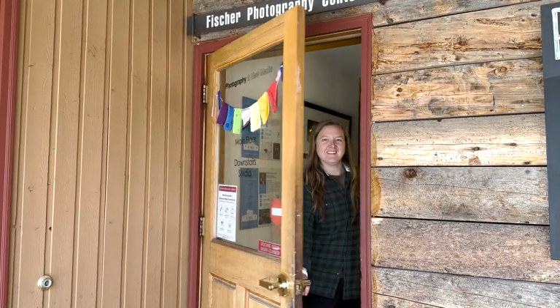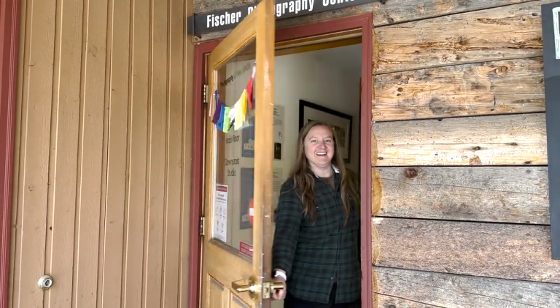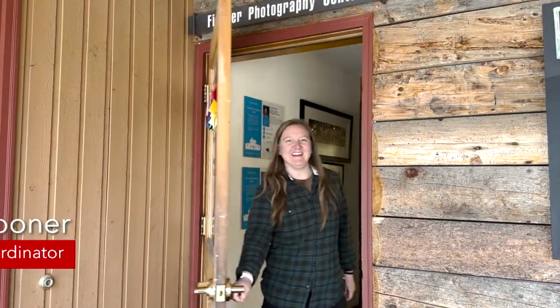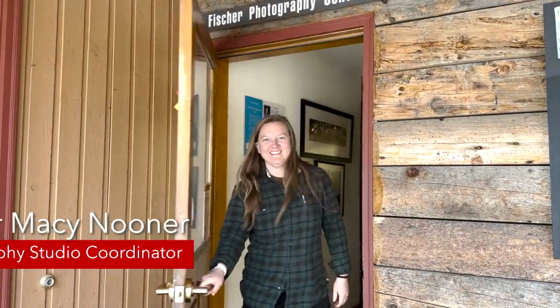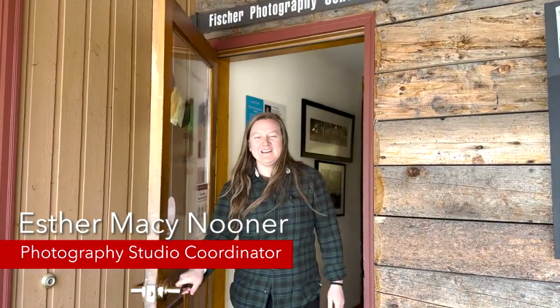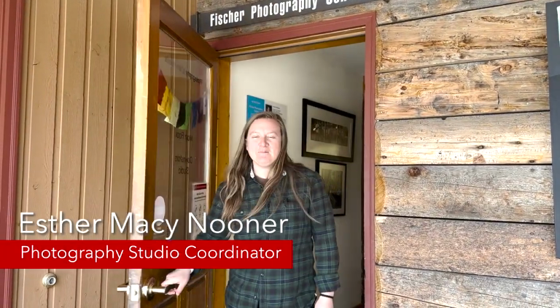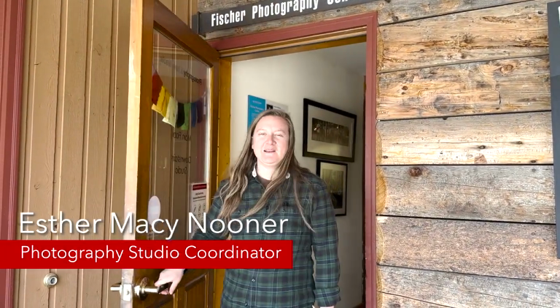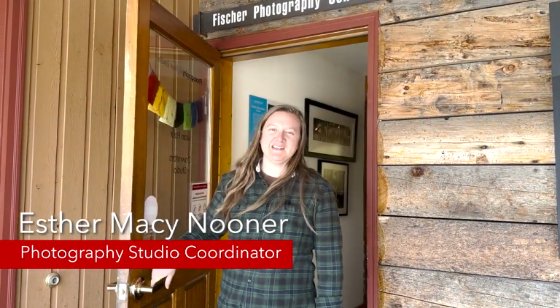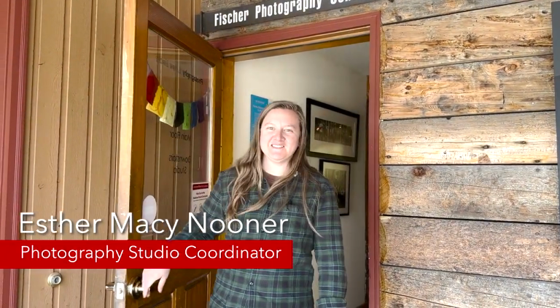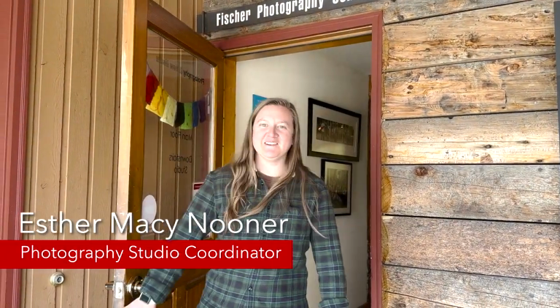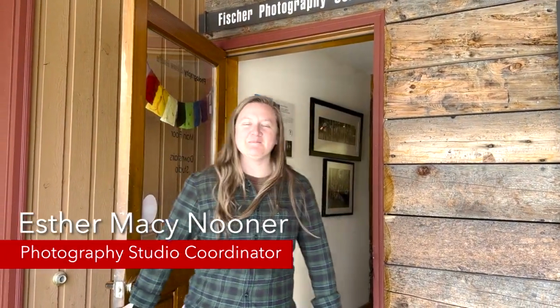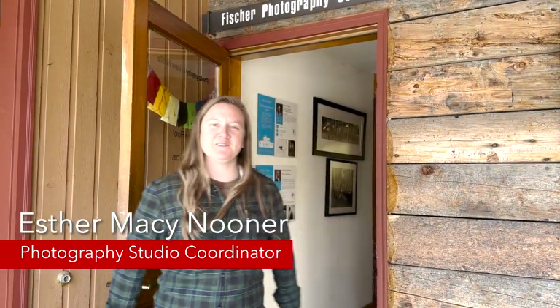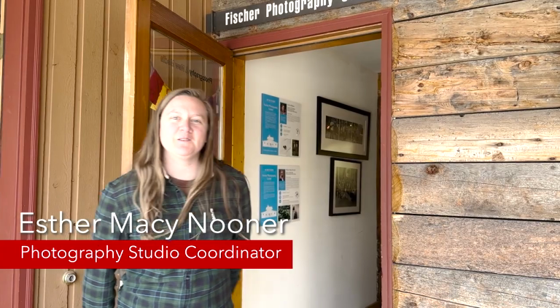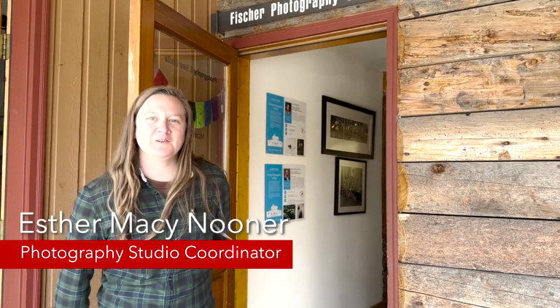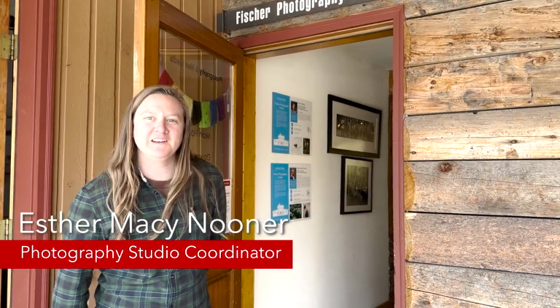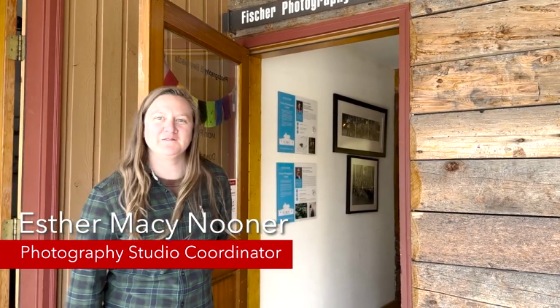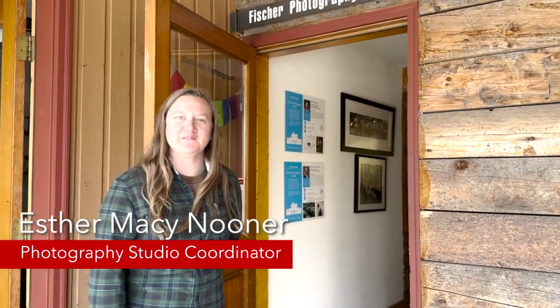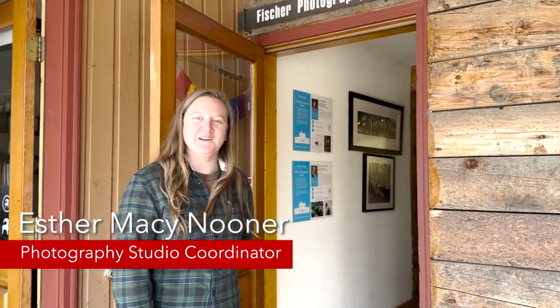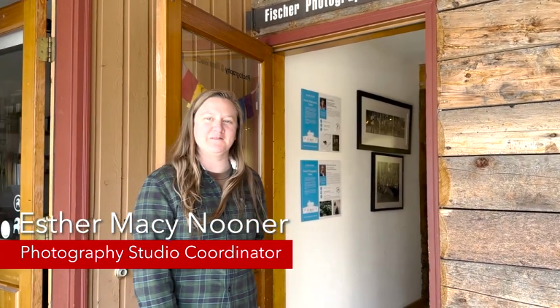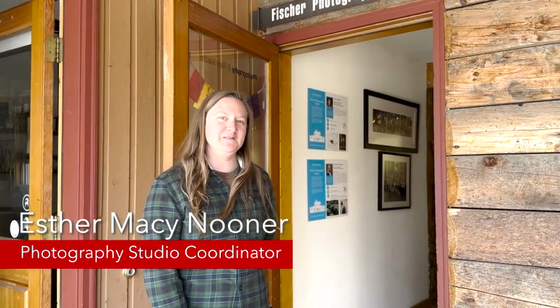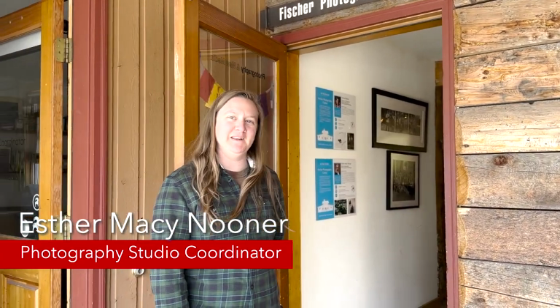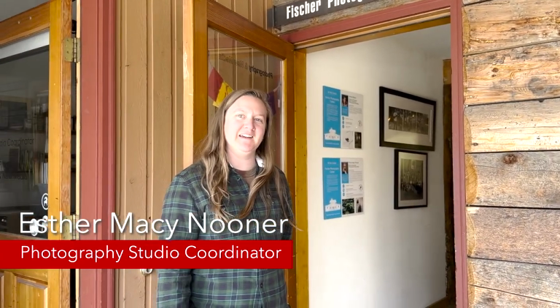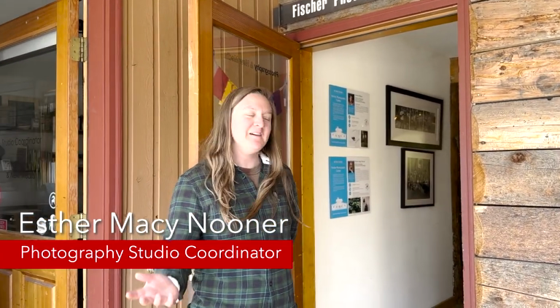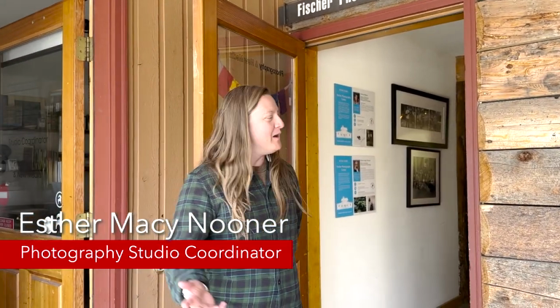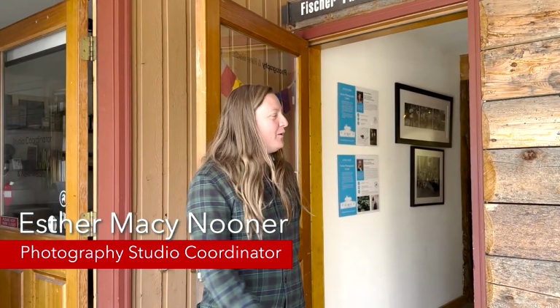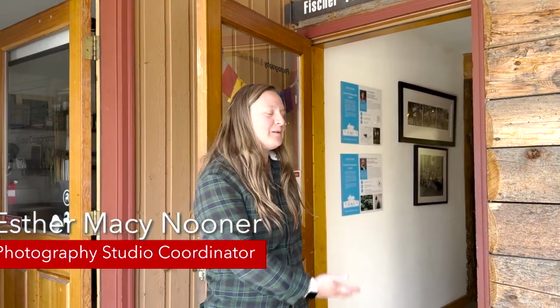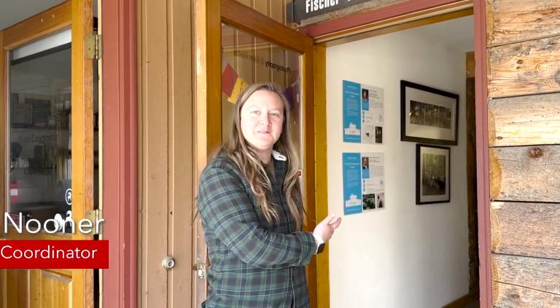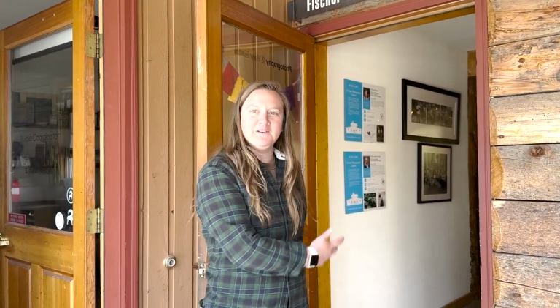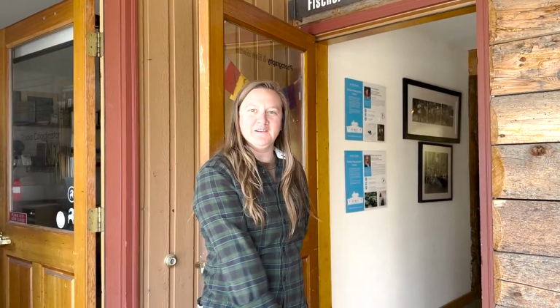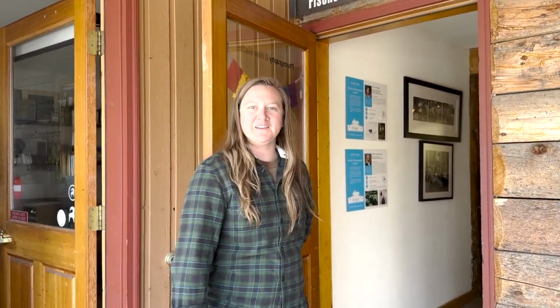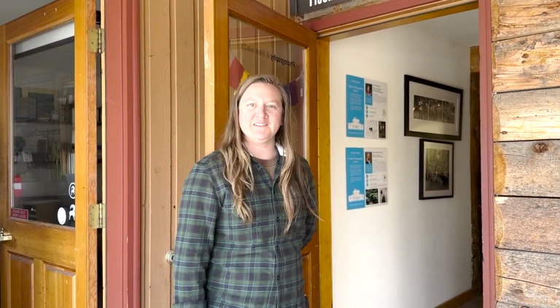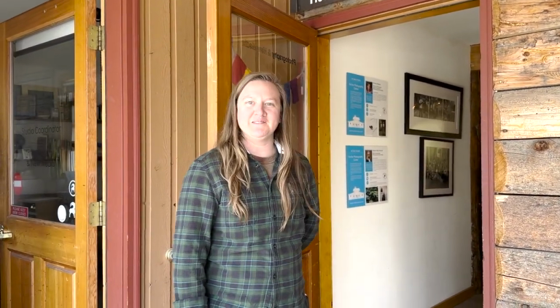Hi, my name is Esther. I'm the studio coordinator for Photography and New Media. Welcome to Photo and I'll give you a tour.